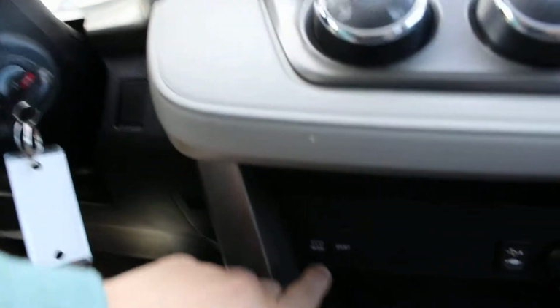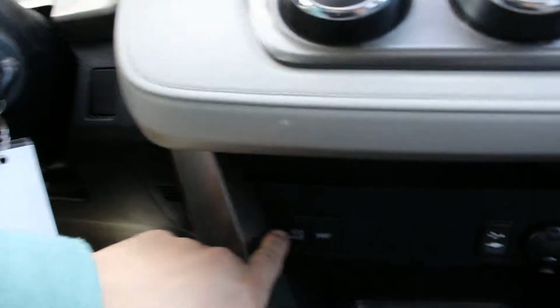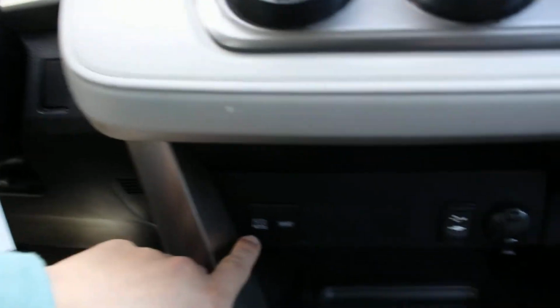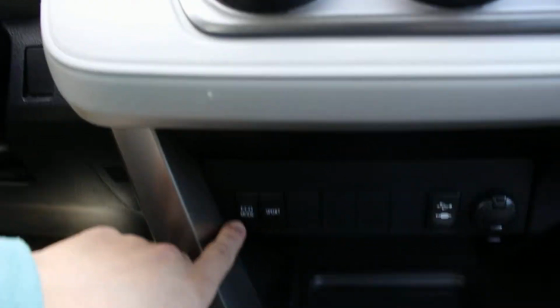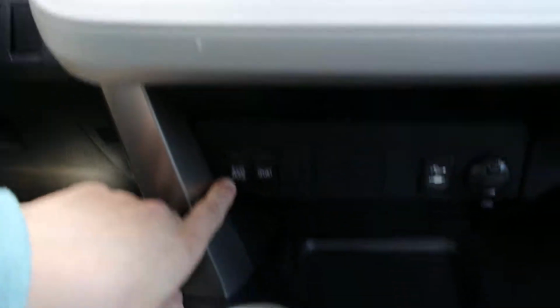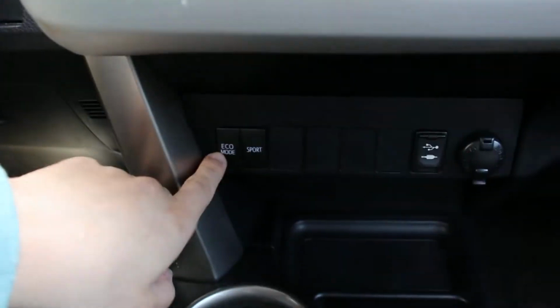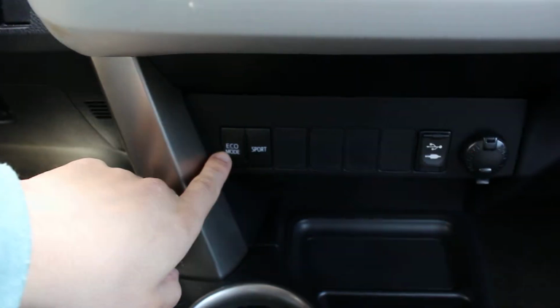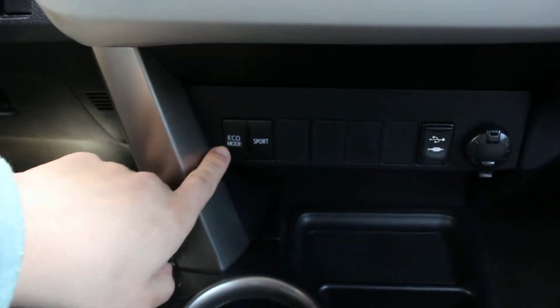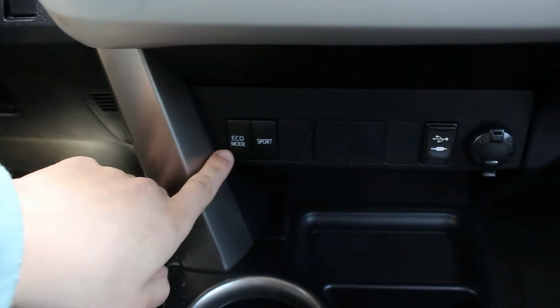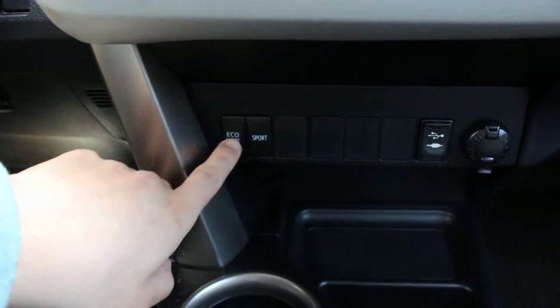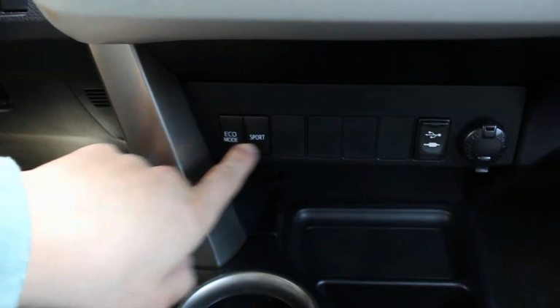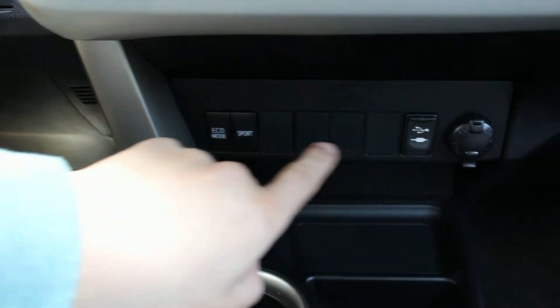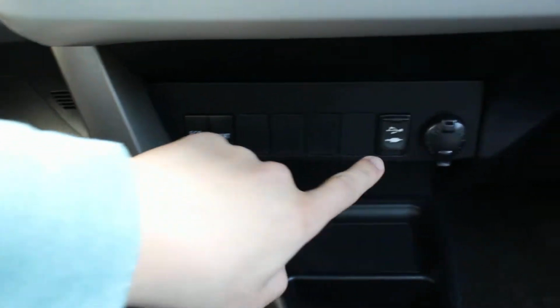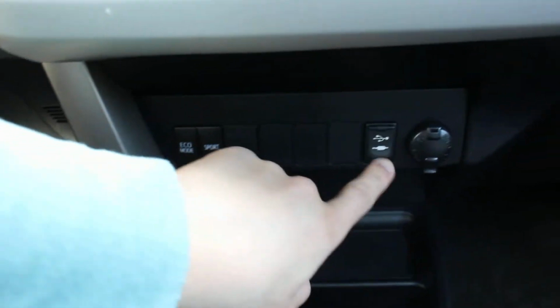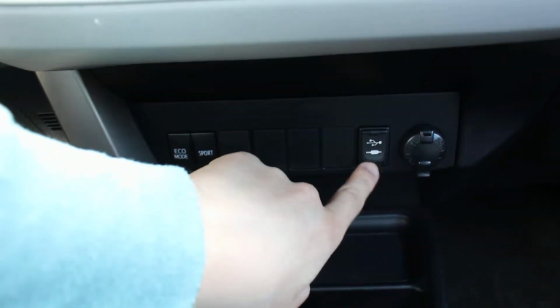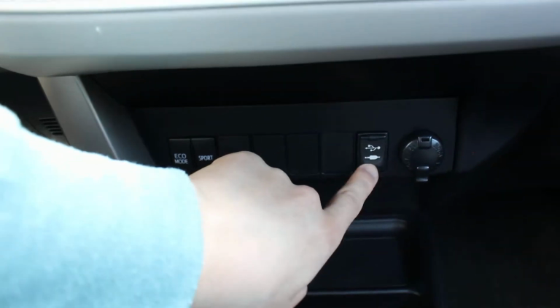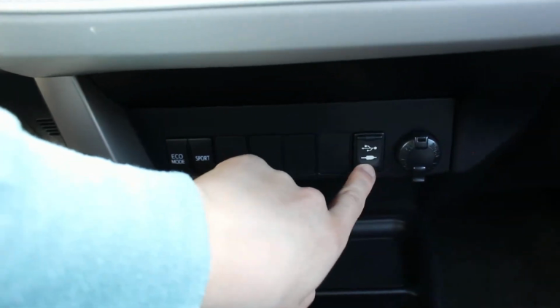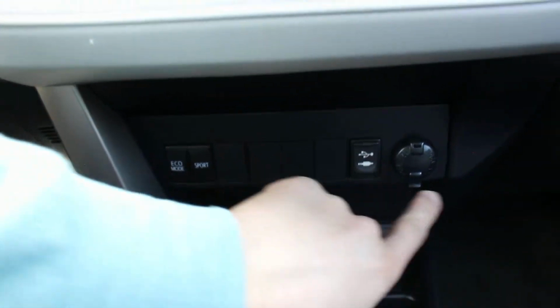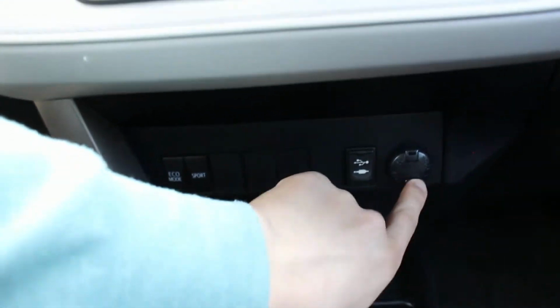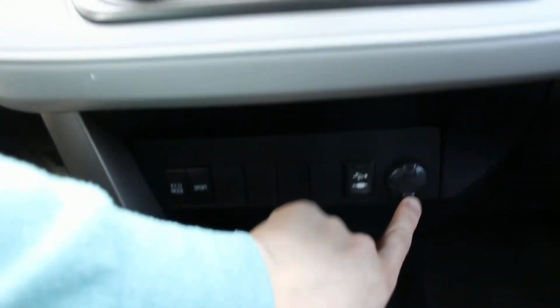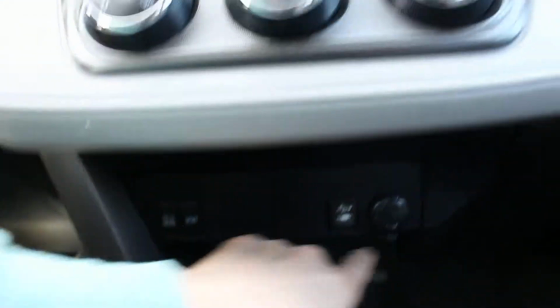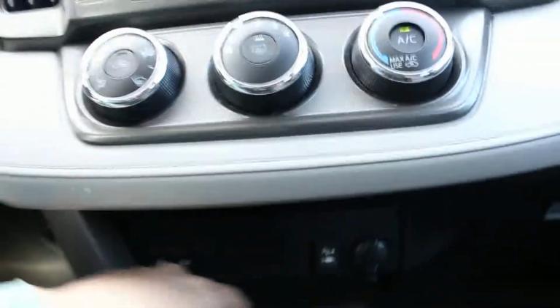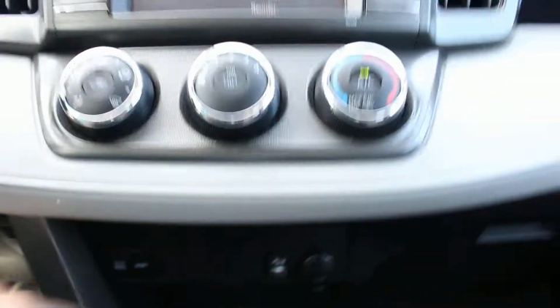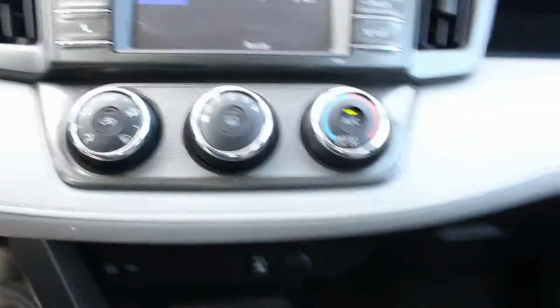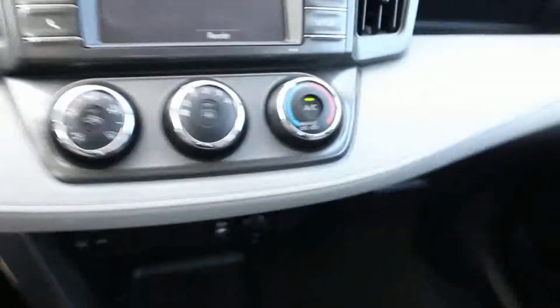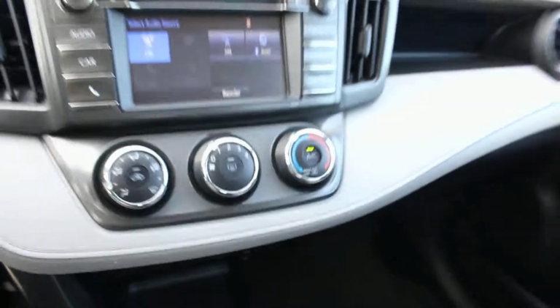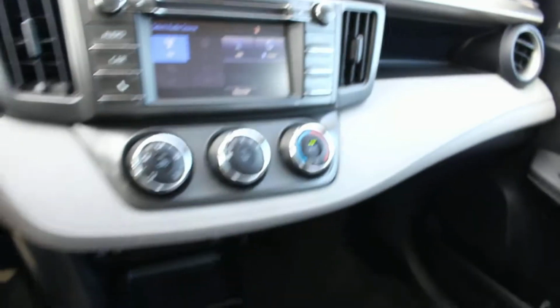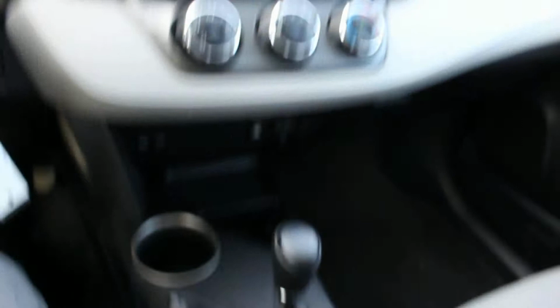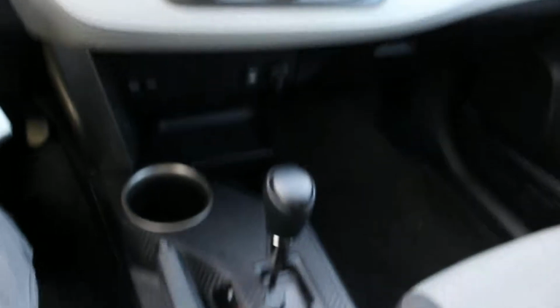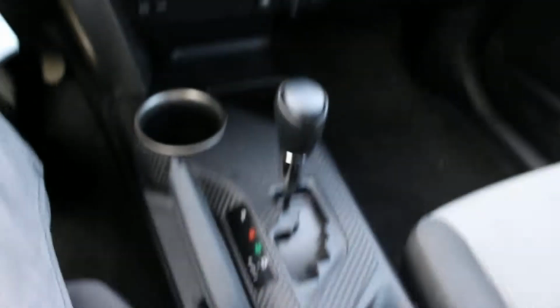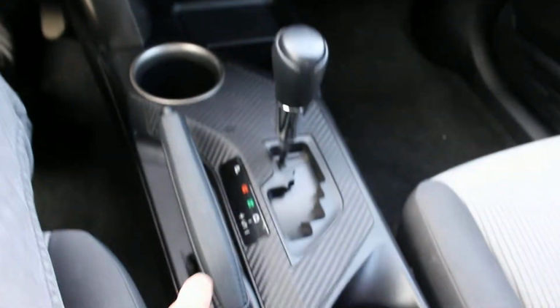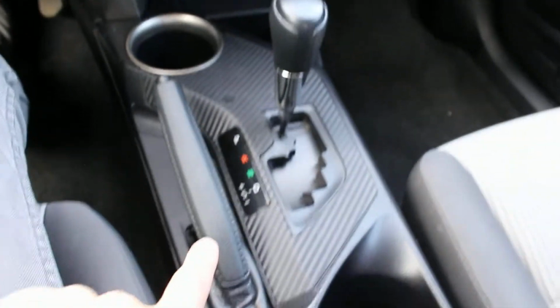Here you have your sport and eco mode, your auxiliary input, and your power. It is, of course, an automatic.